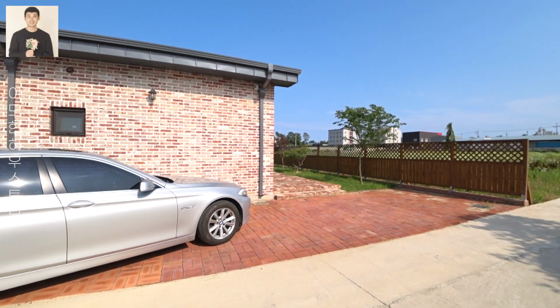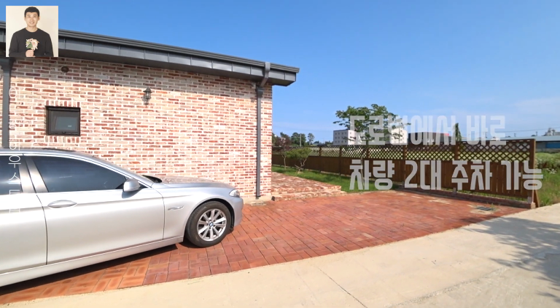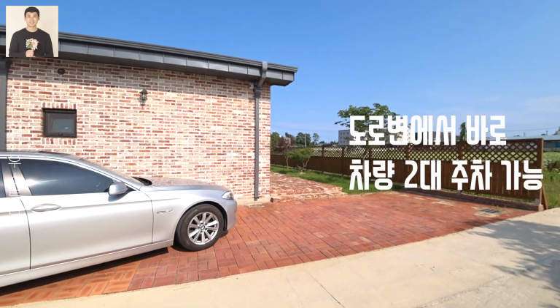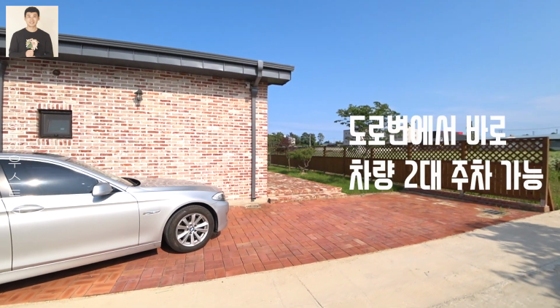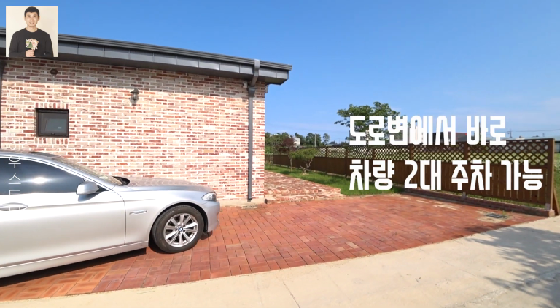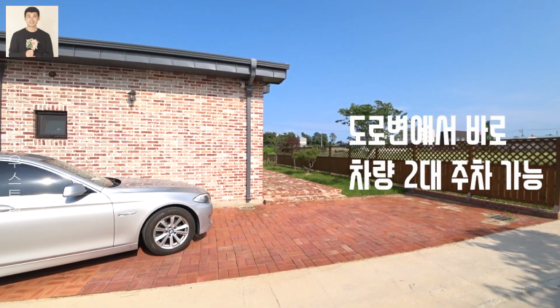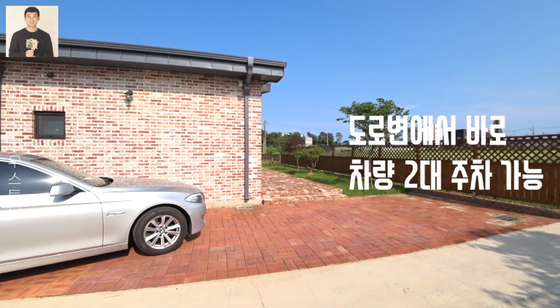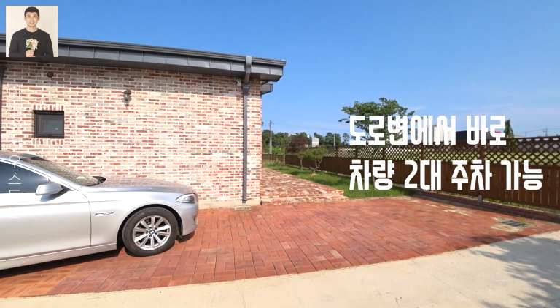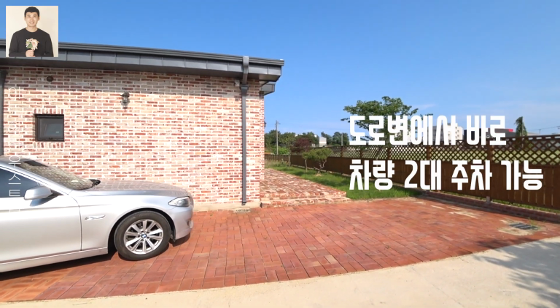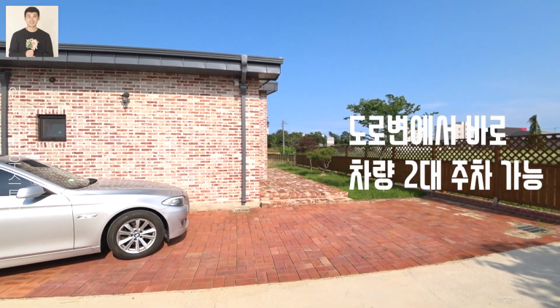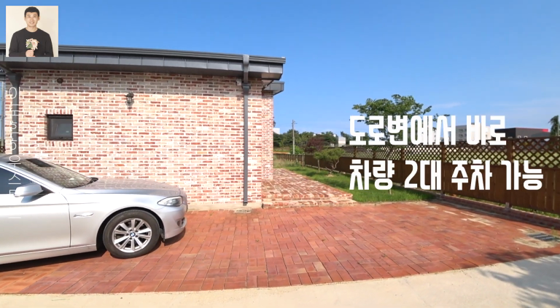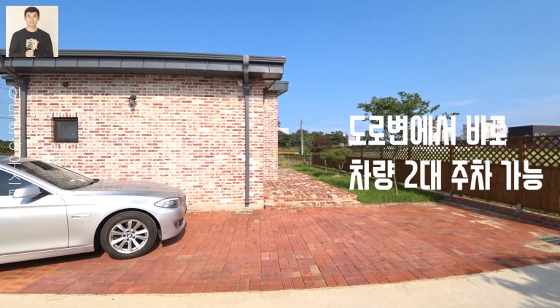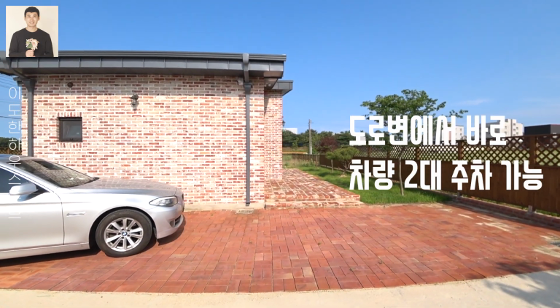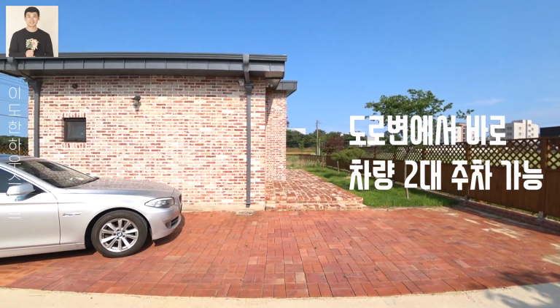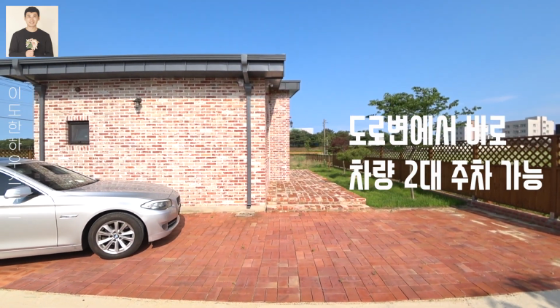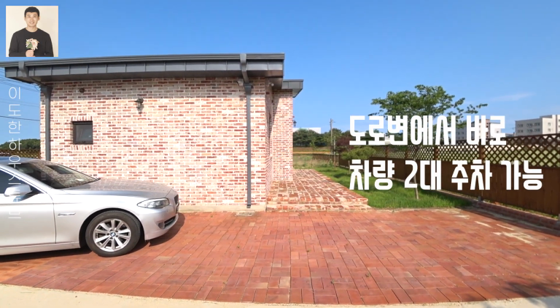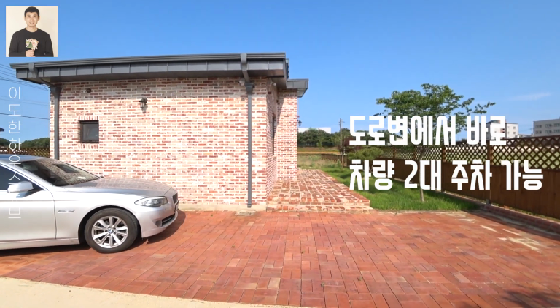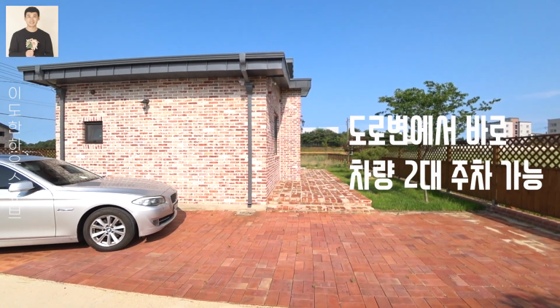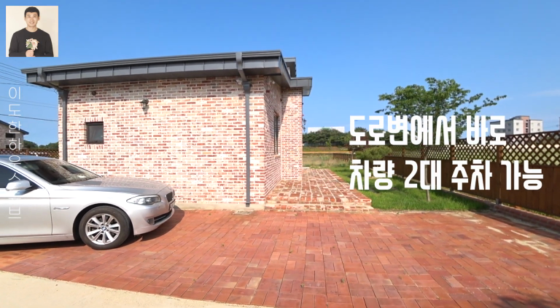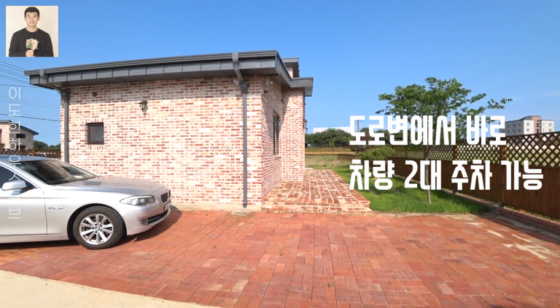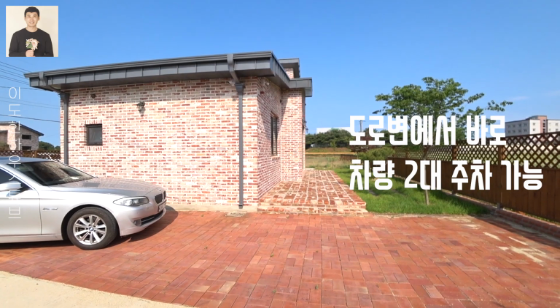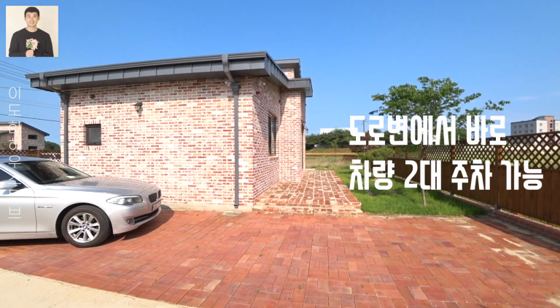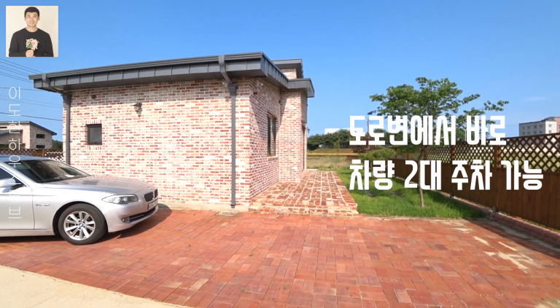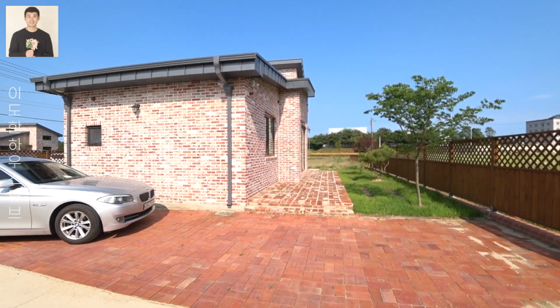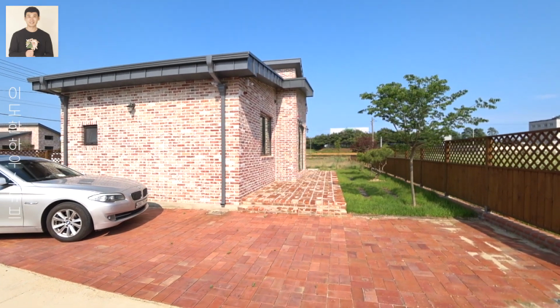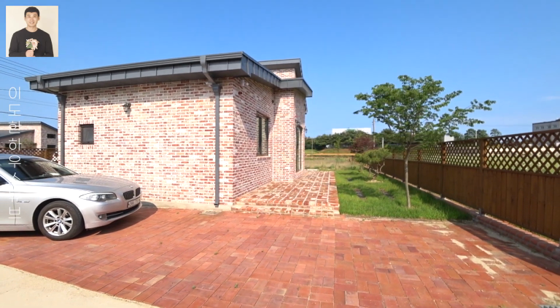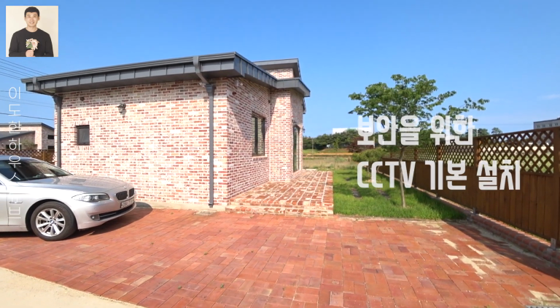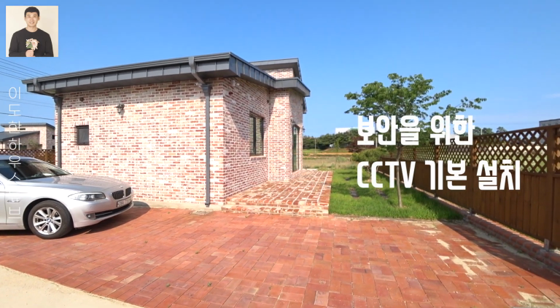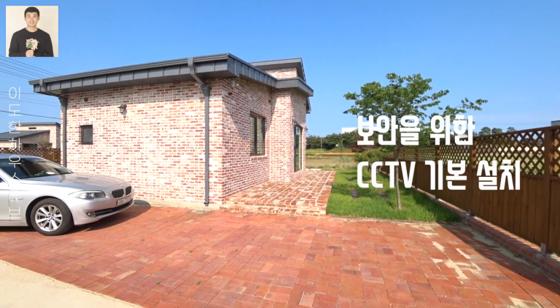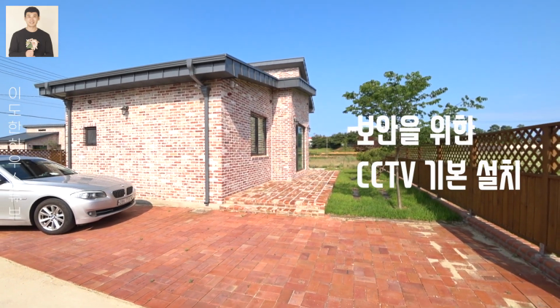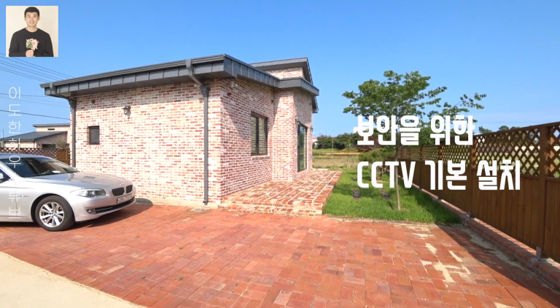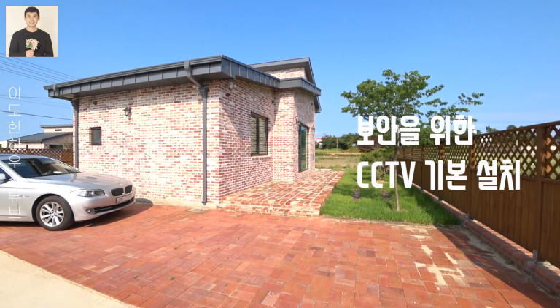오늘 주택 도로변 앞으로 이 집에 주차장이 있구요. 차량은 2대 정도 주차가 가능합니다.